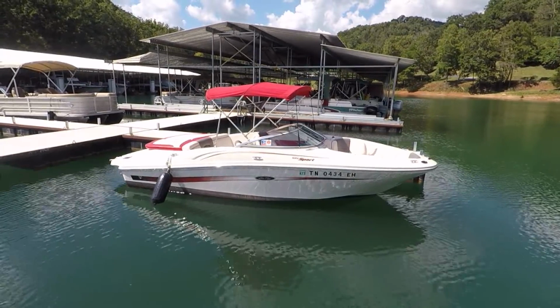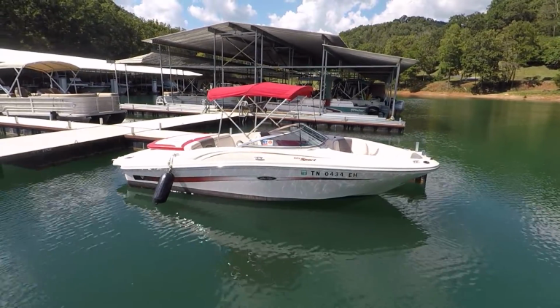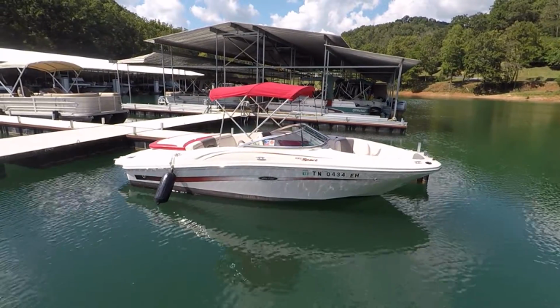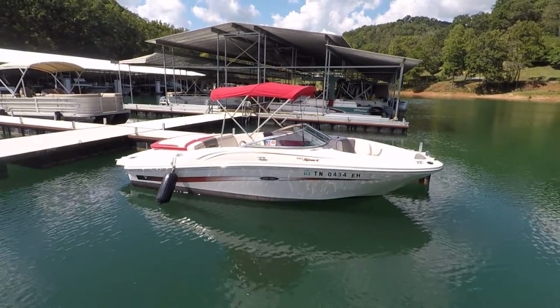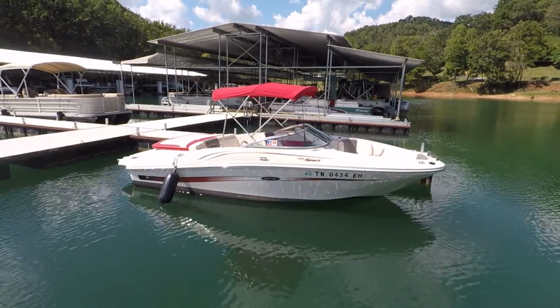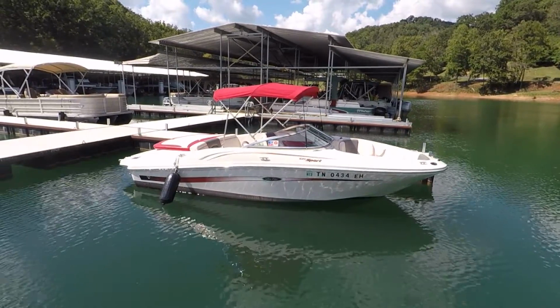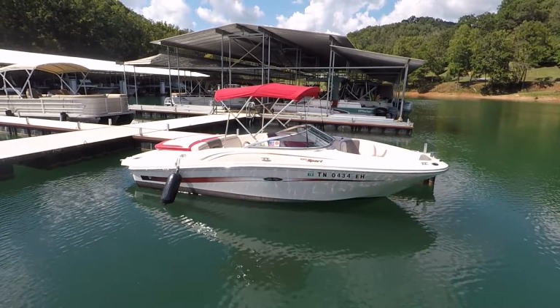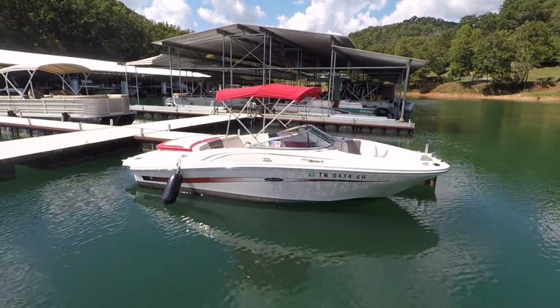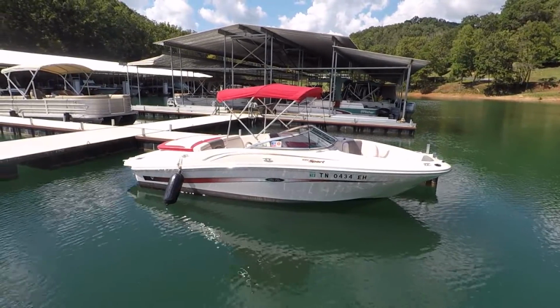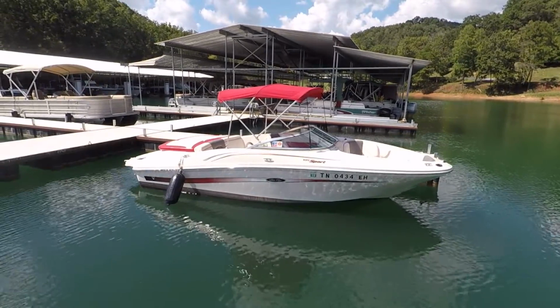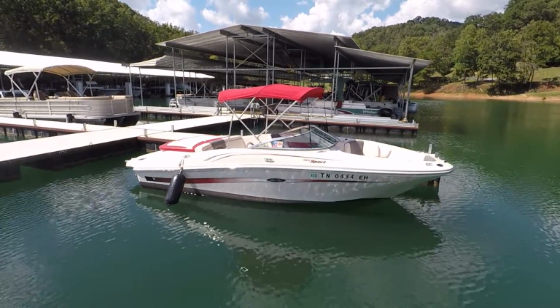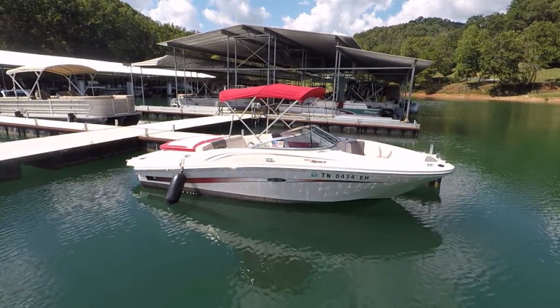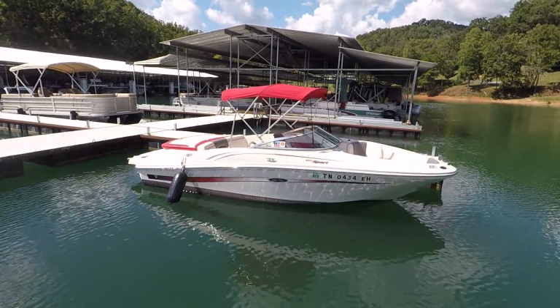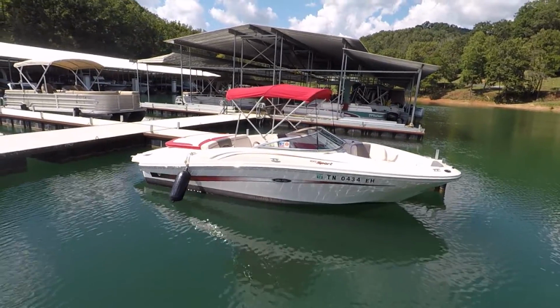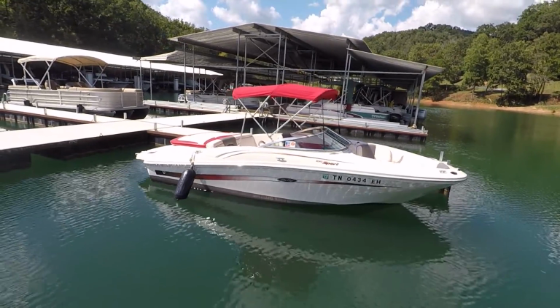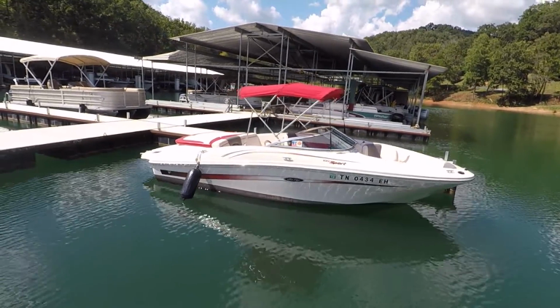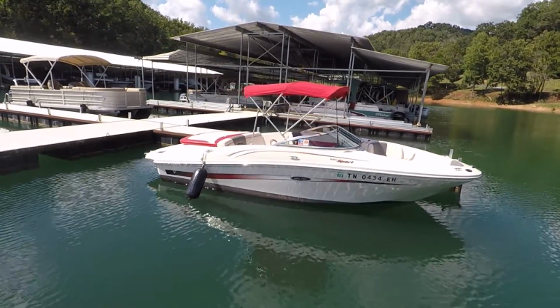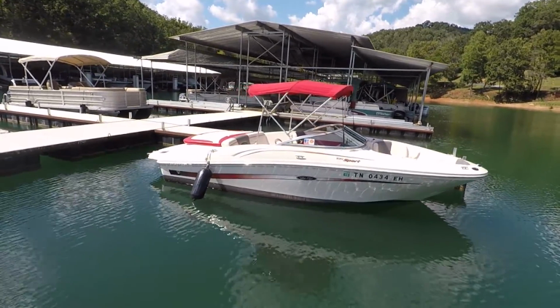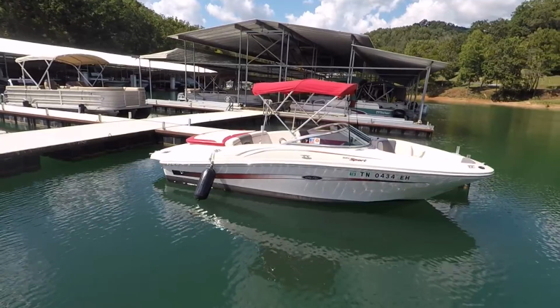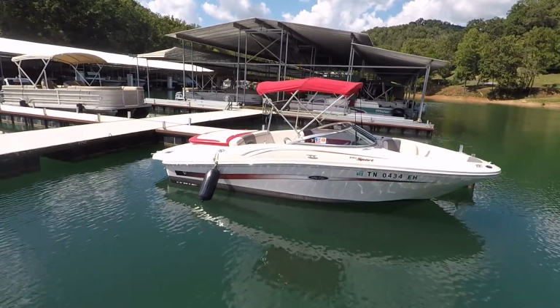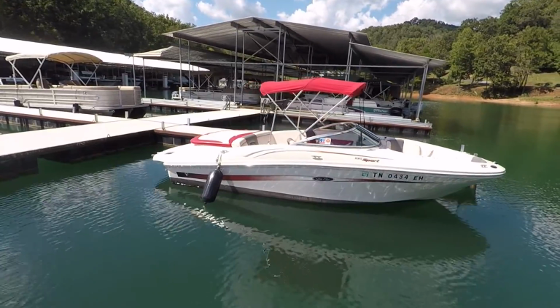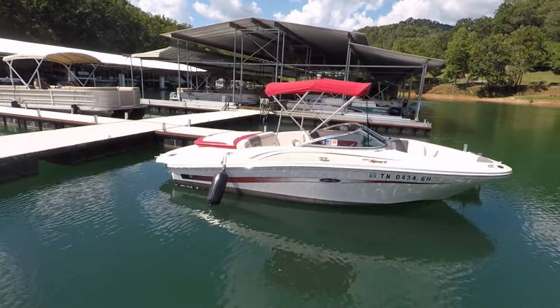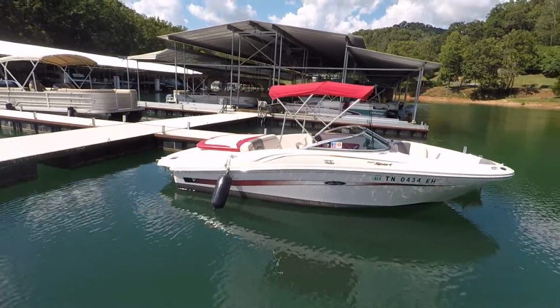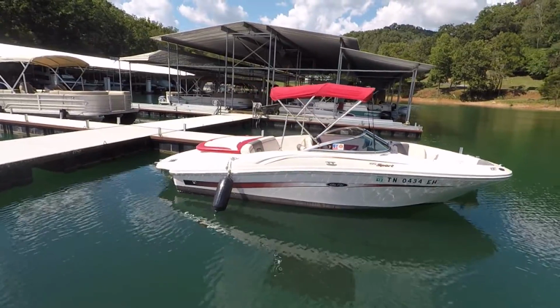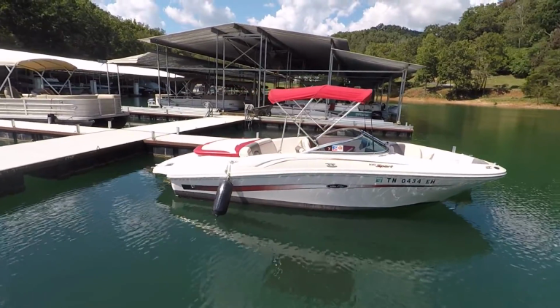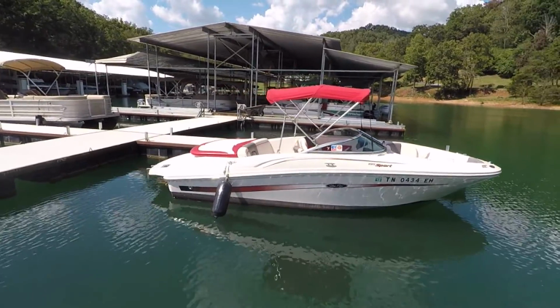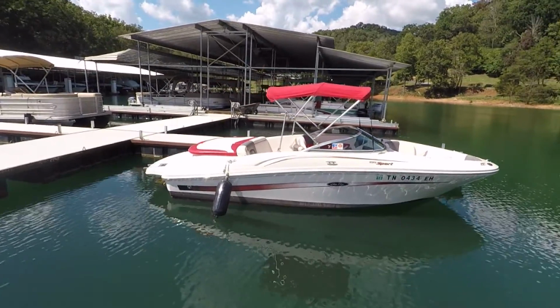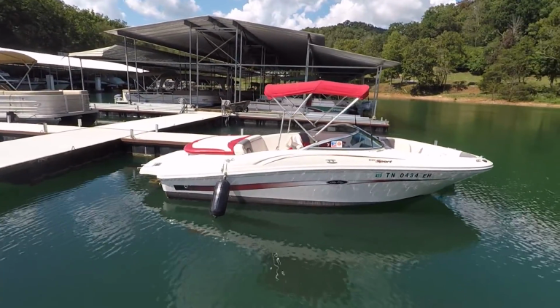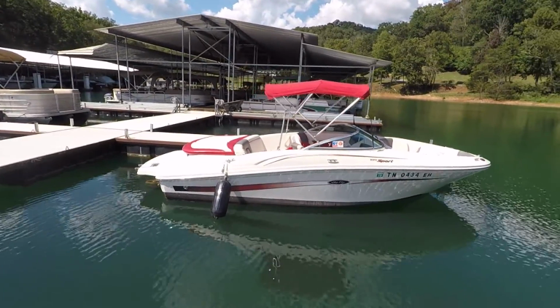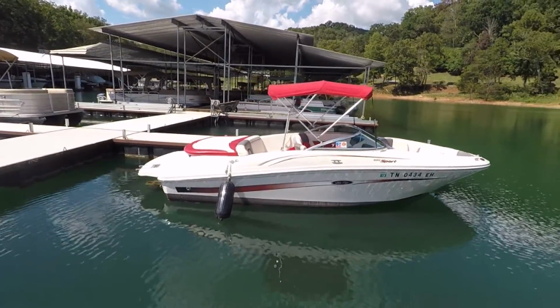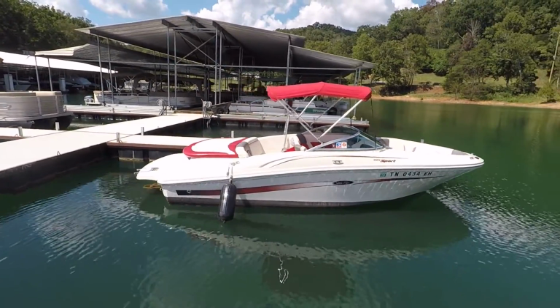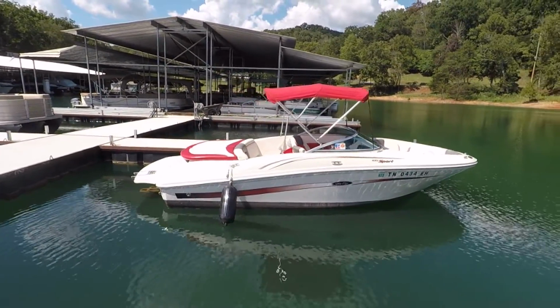Here we are at our 2006 Sea Ray 195 Sport Boat for sale. We're here on Norris Lake.